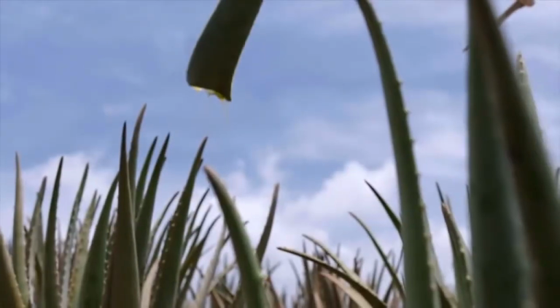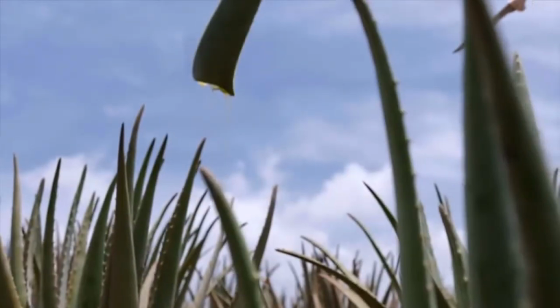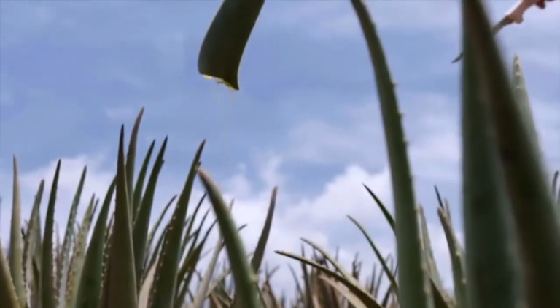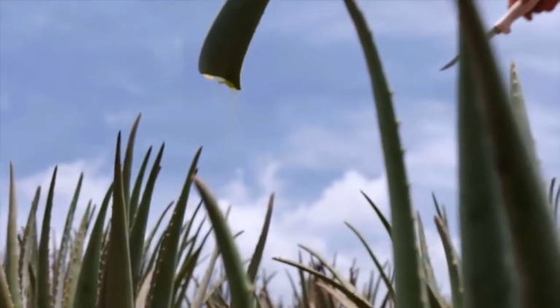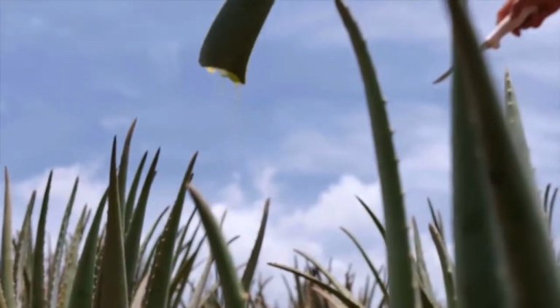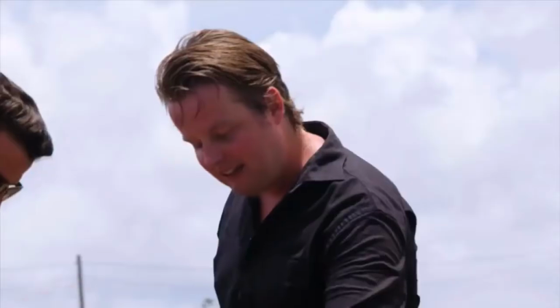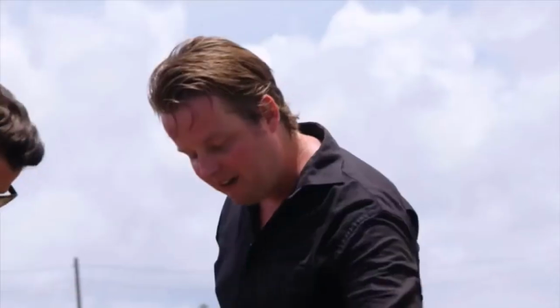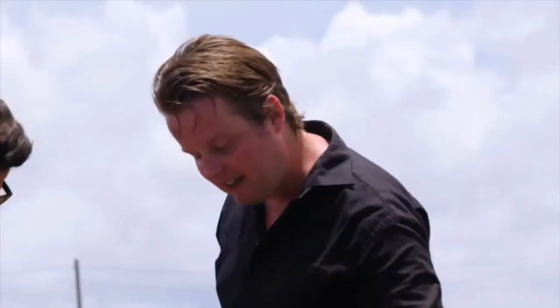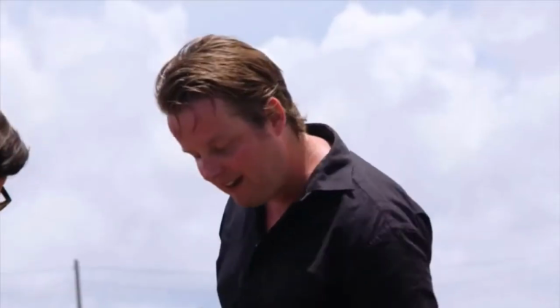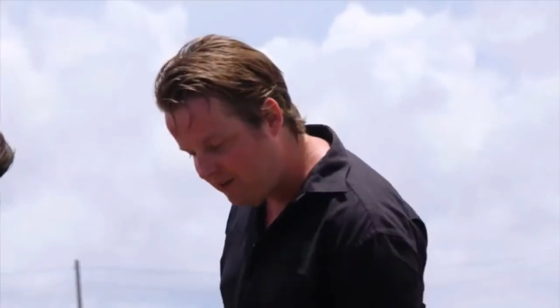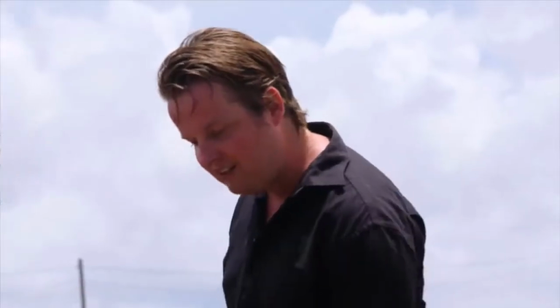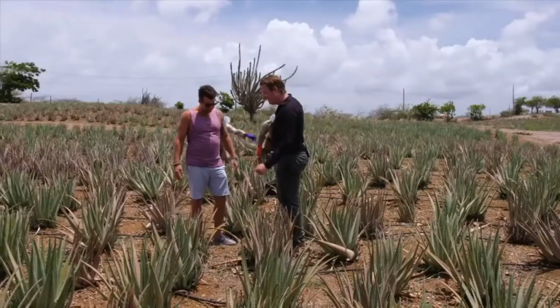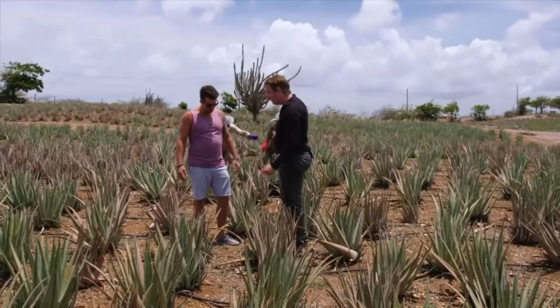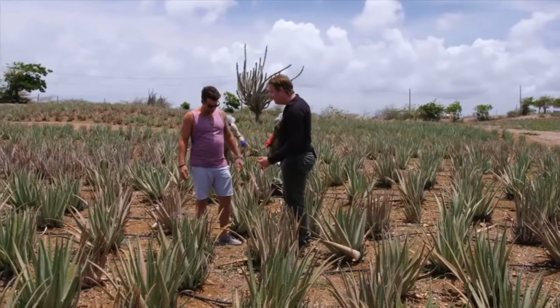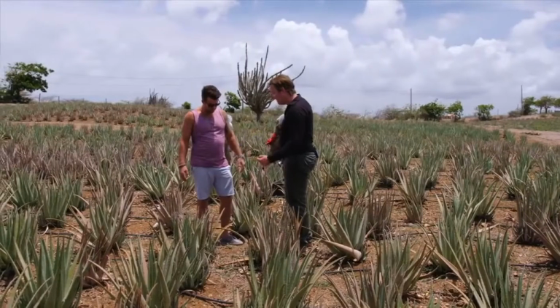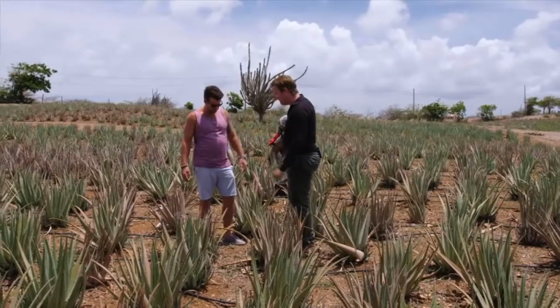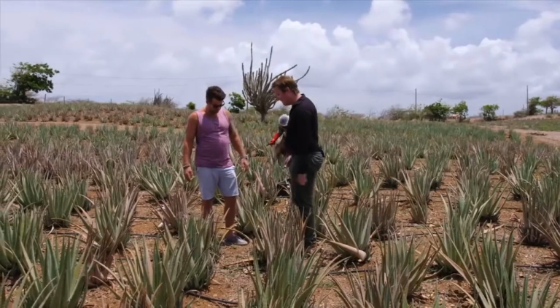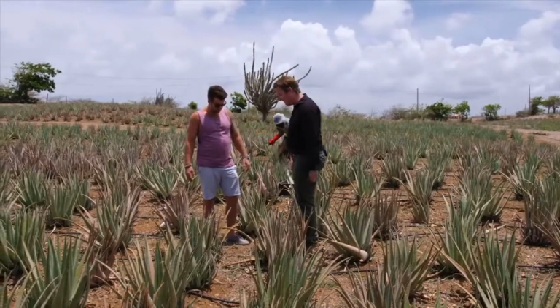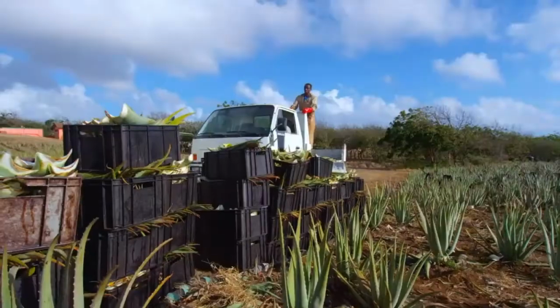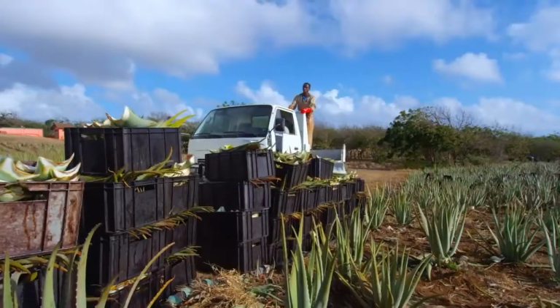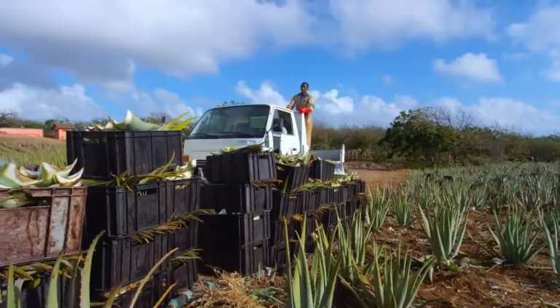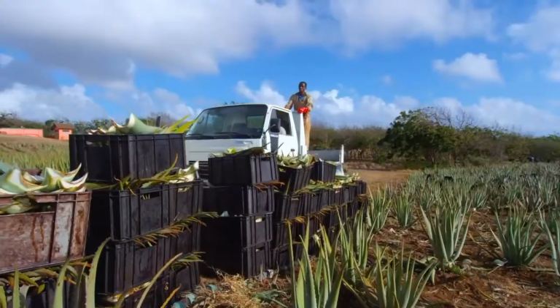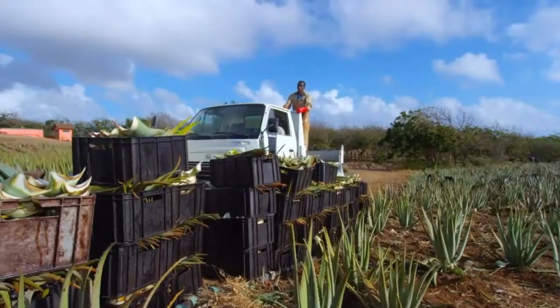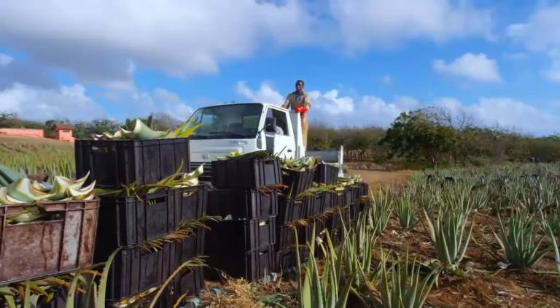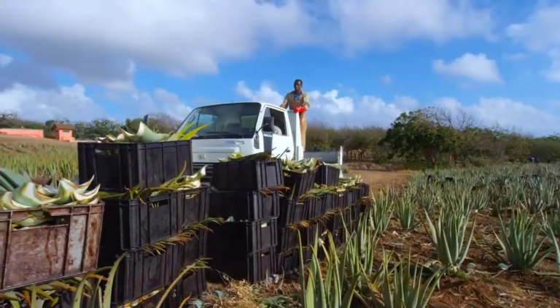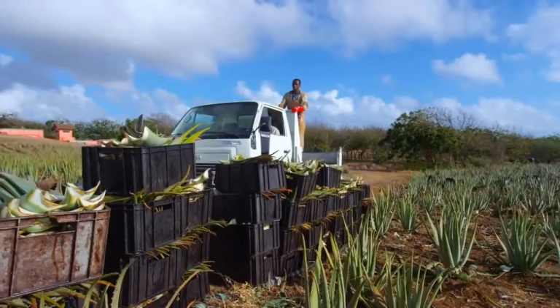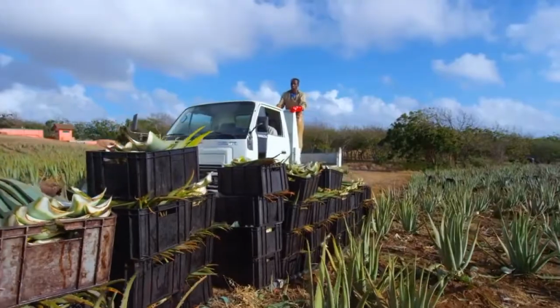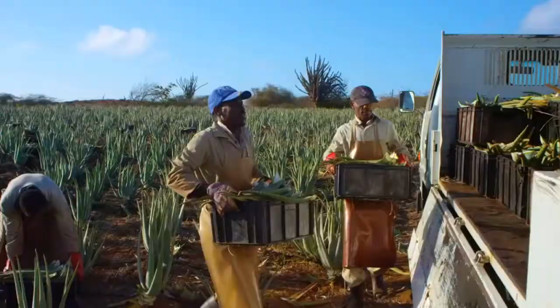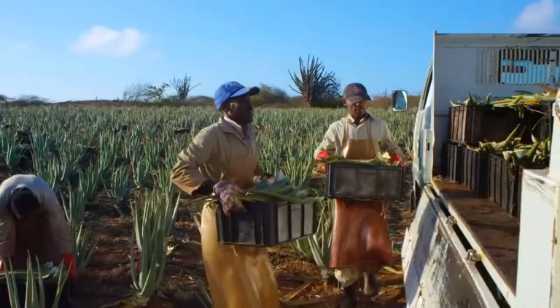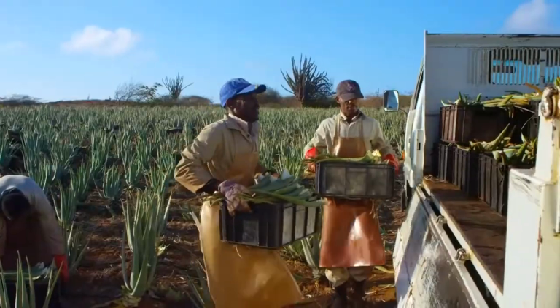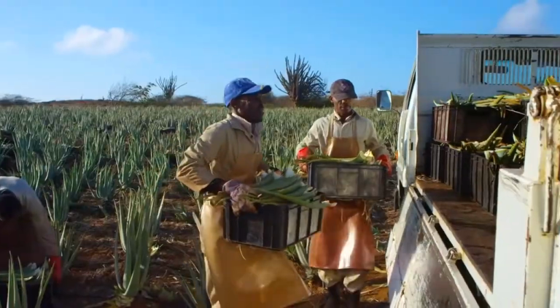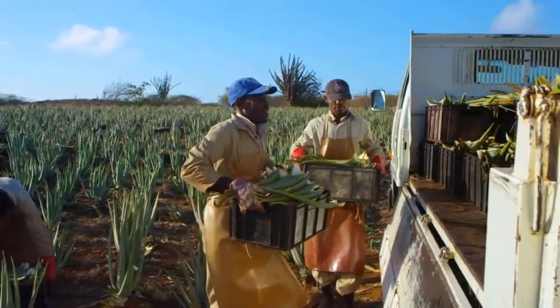We always pick out the outer side leaves because they have much more gel in them. How many of these do you harvest today? We do 20,000 in a day.